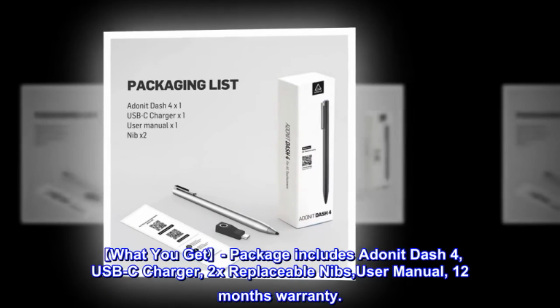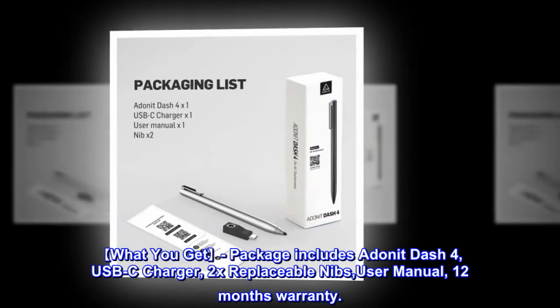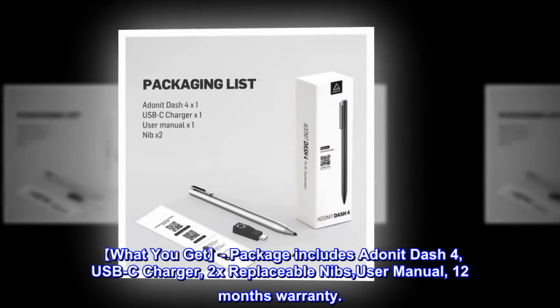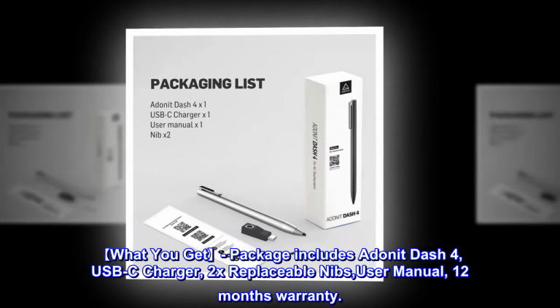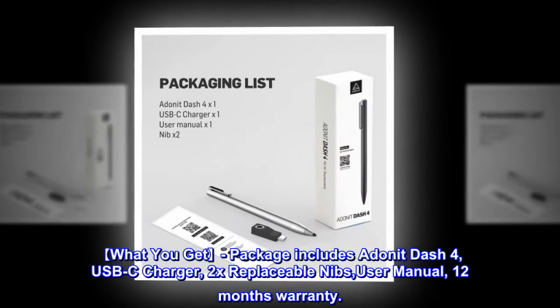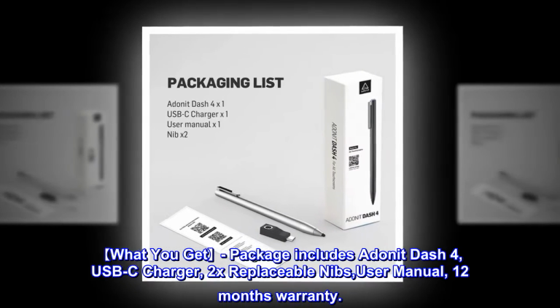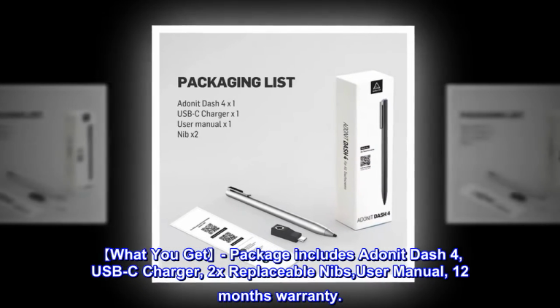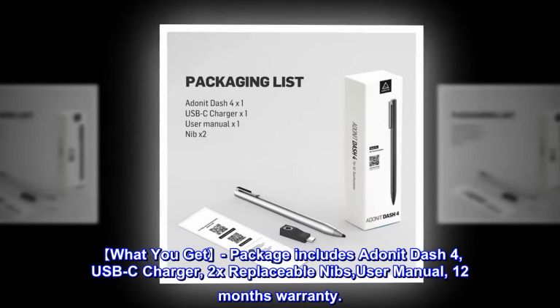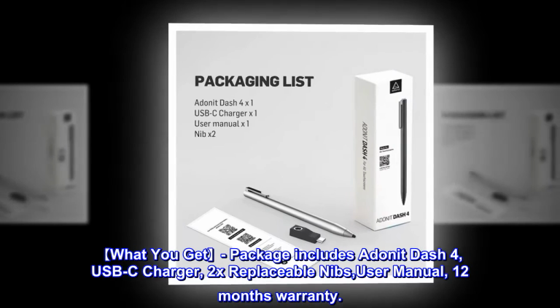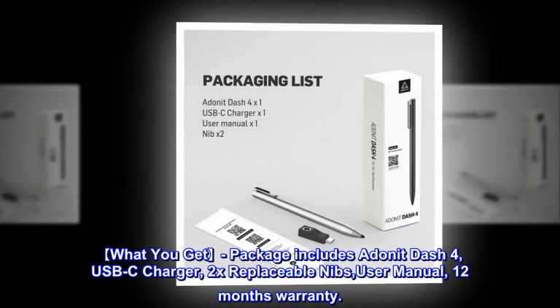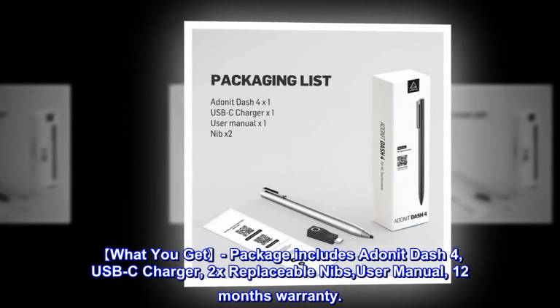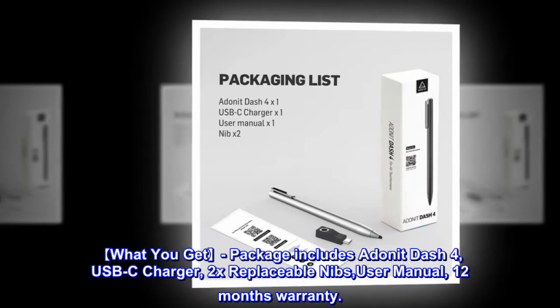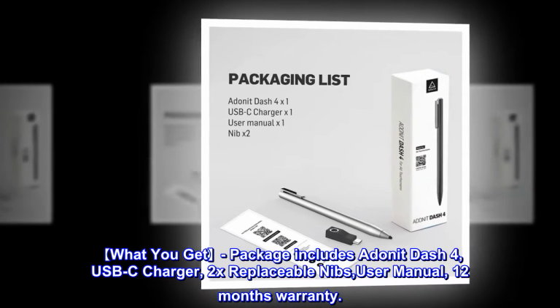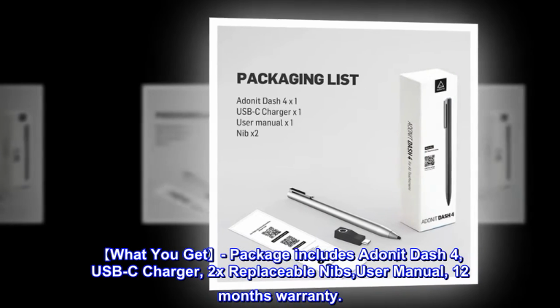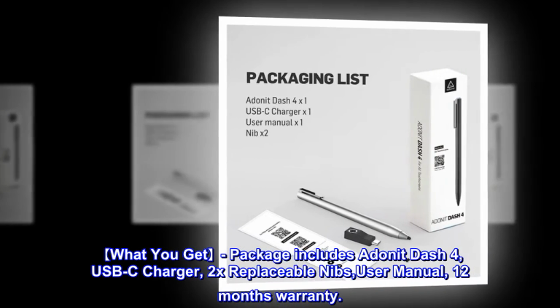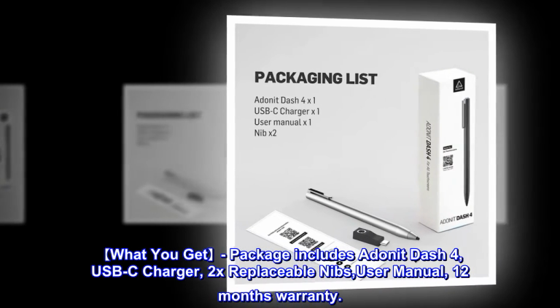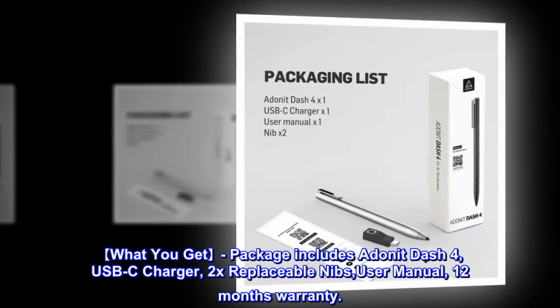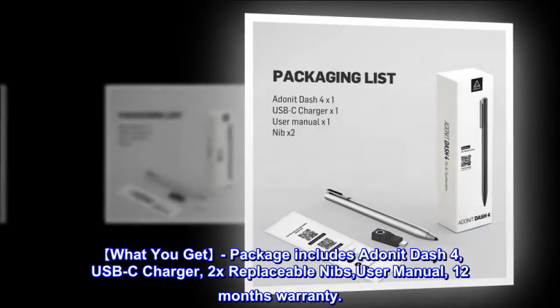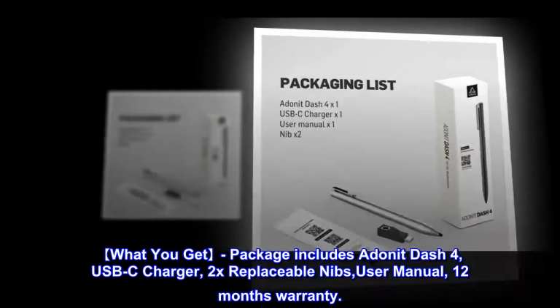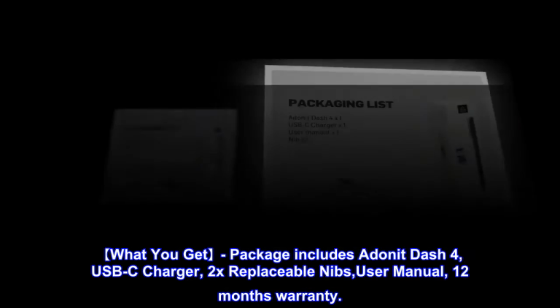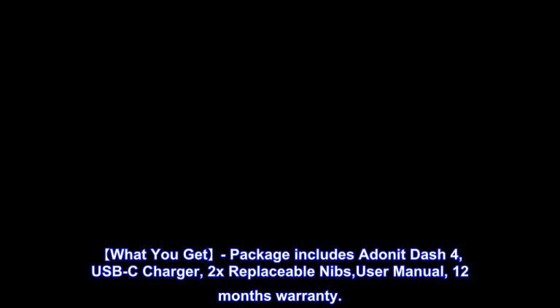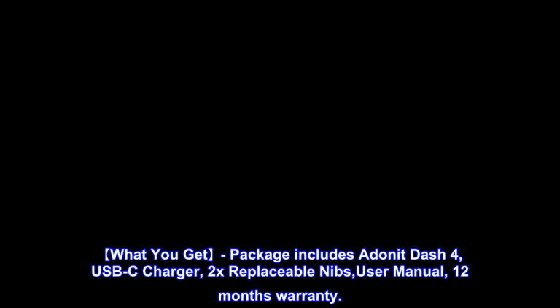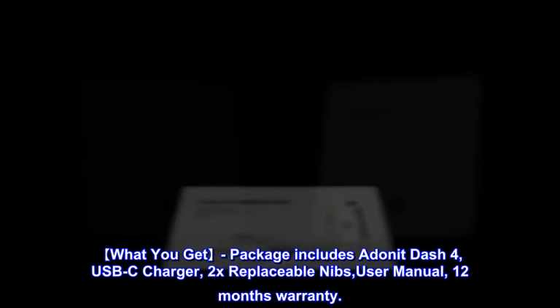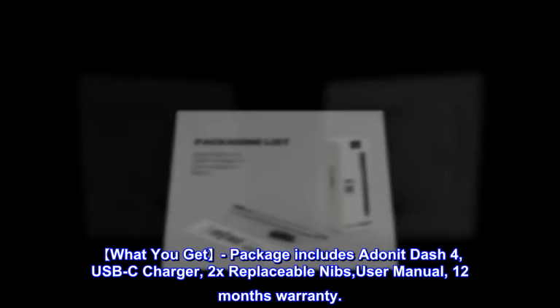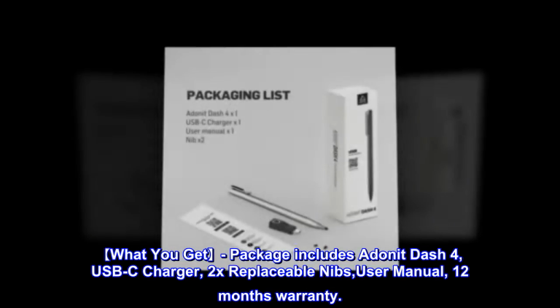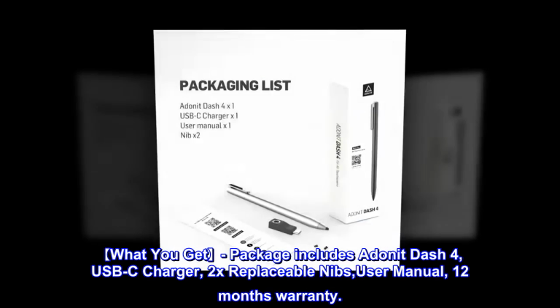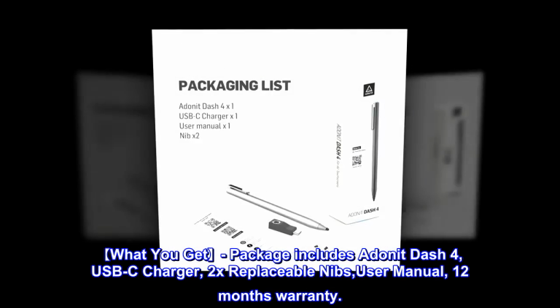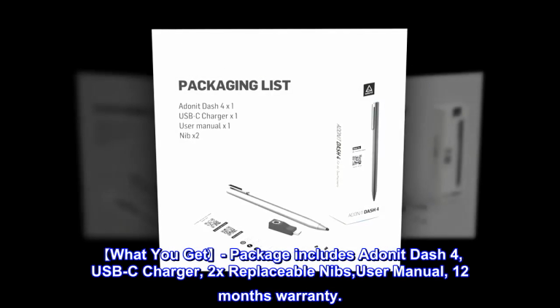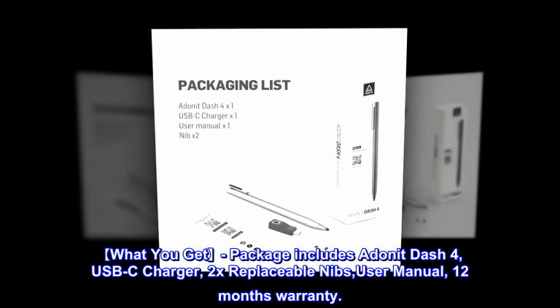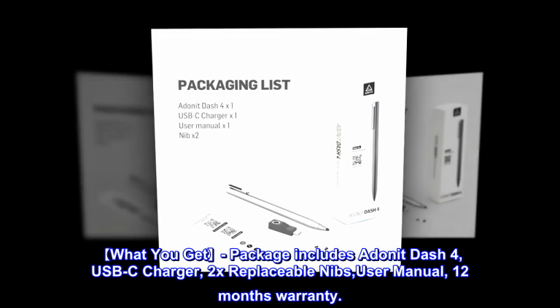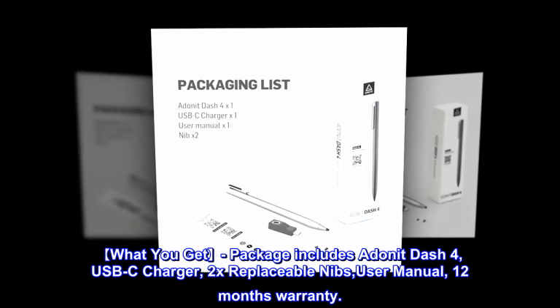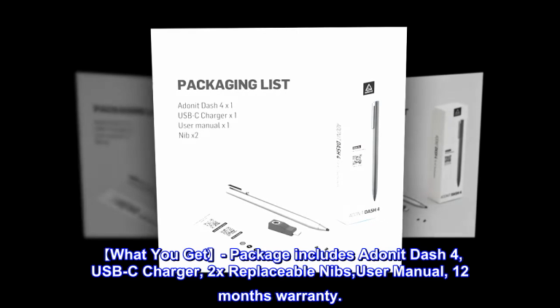What you get: the package includes a Donat Dash 4, a USB-C charger, 2x replaceable nibs, a user manual, and a 12-month warranty.